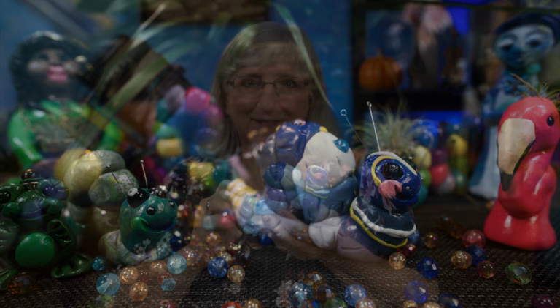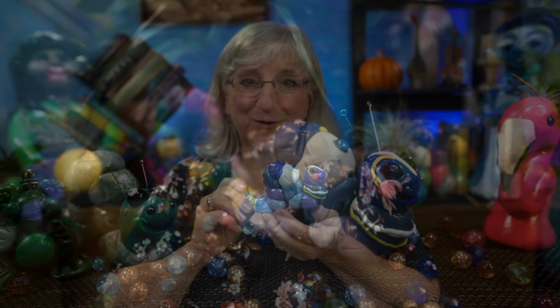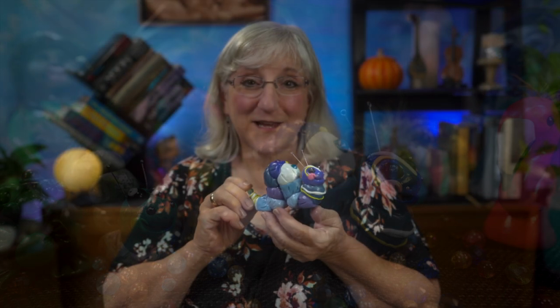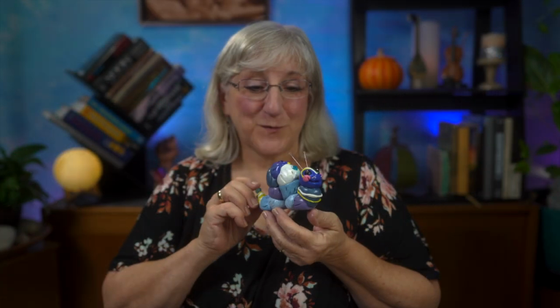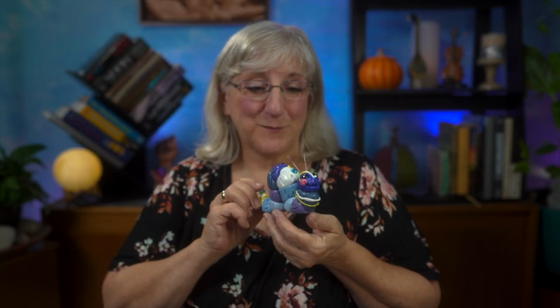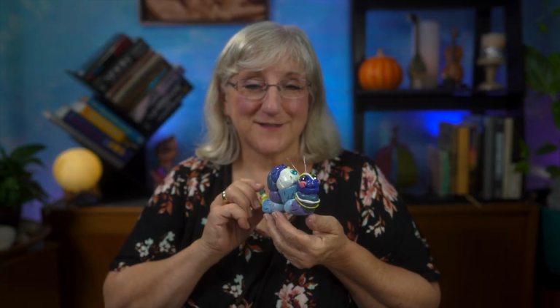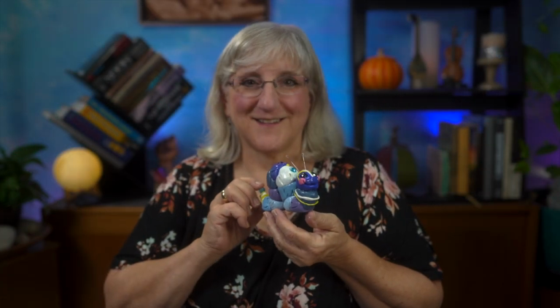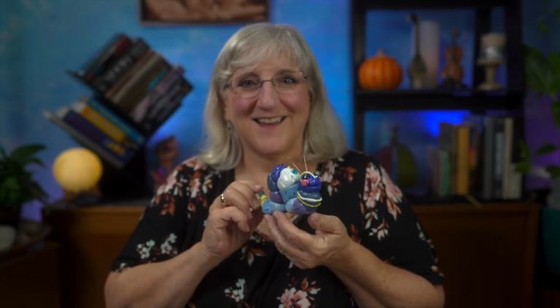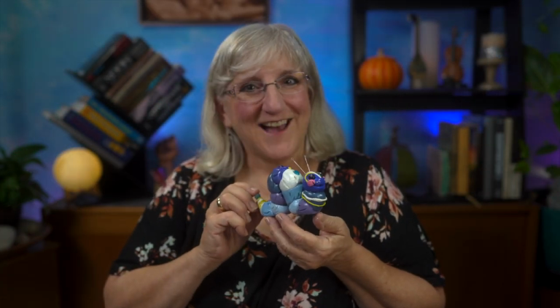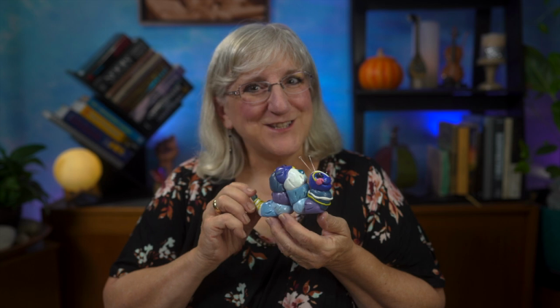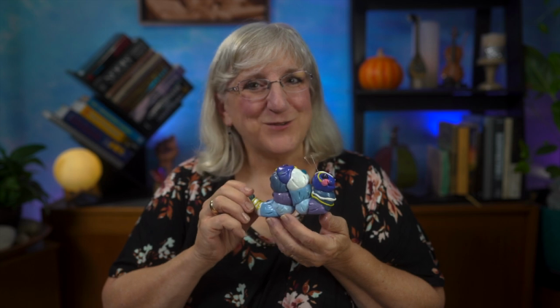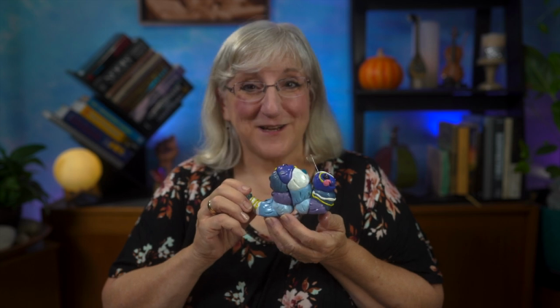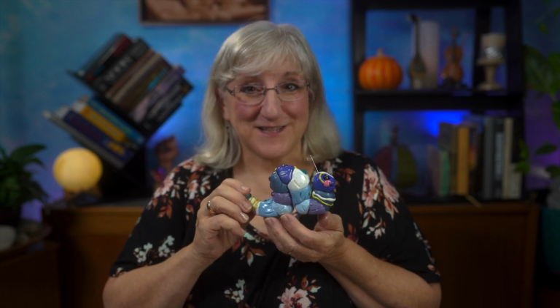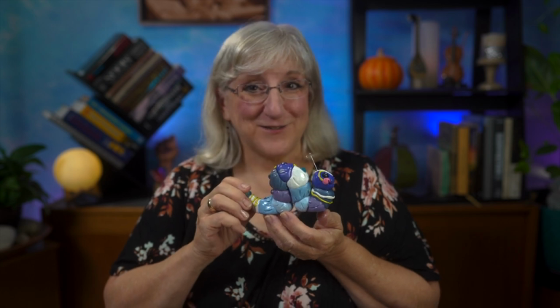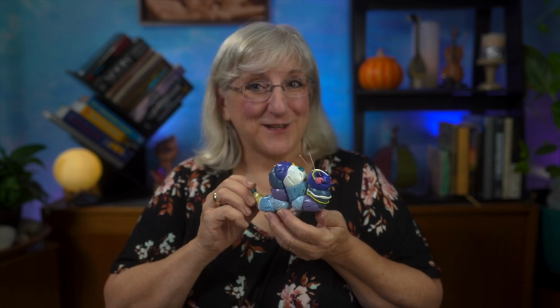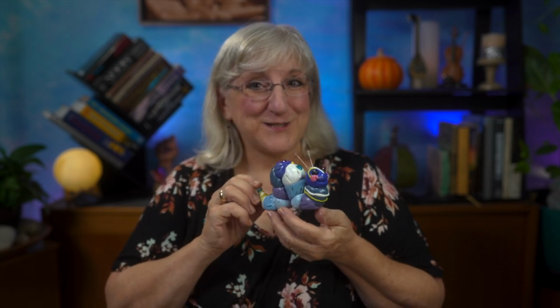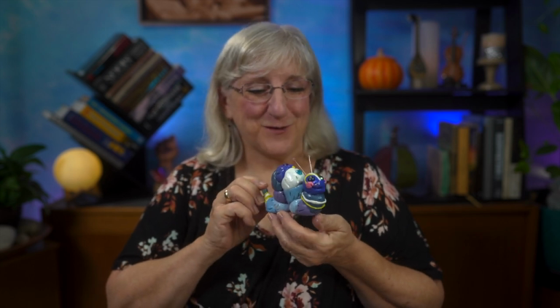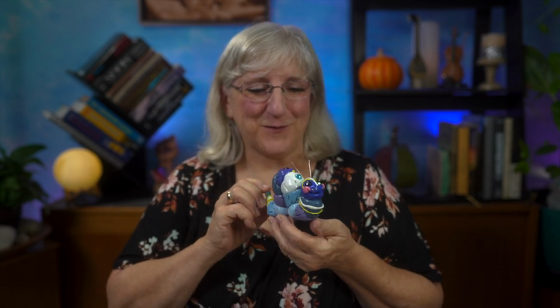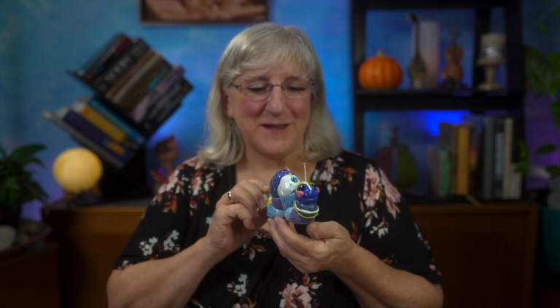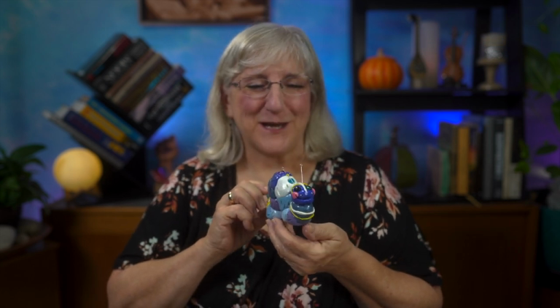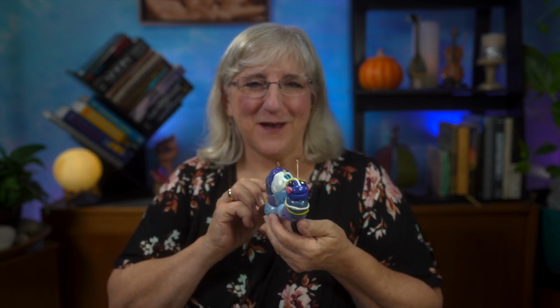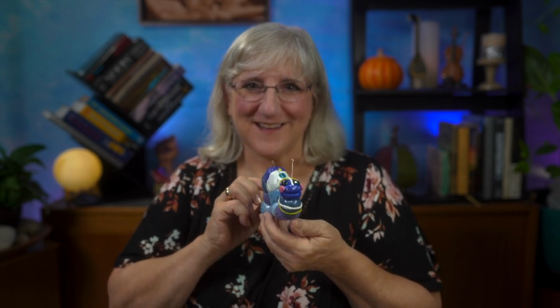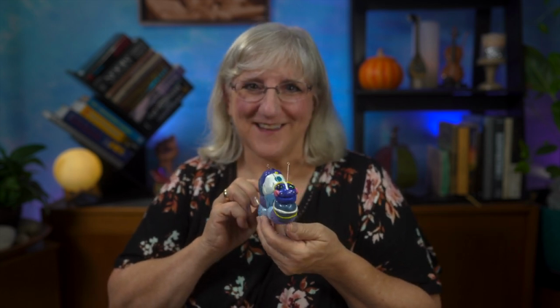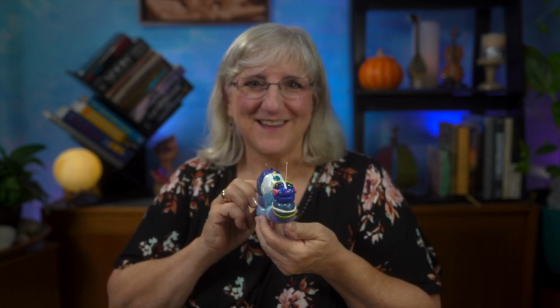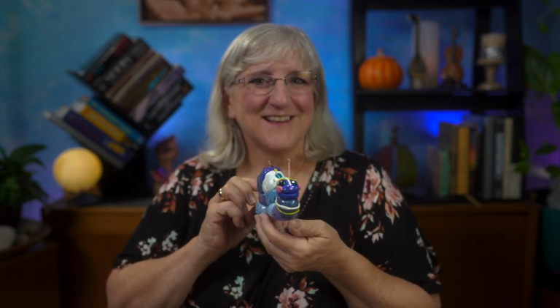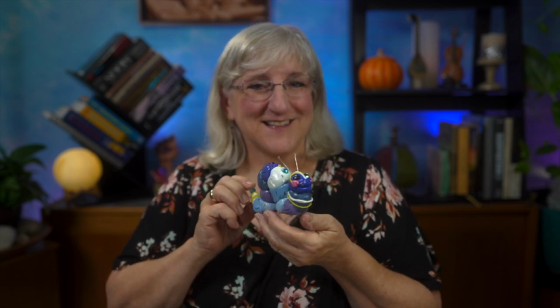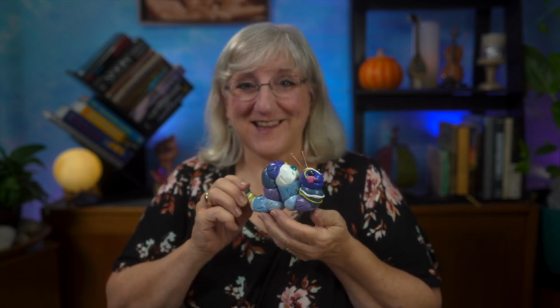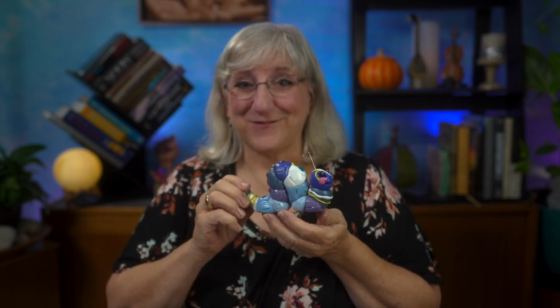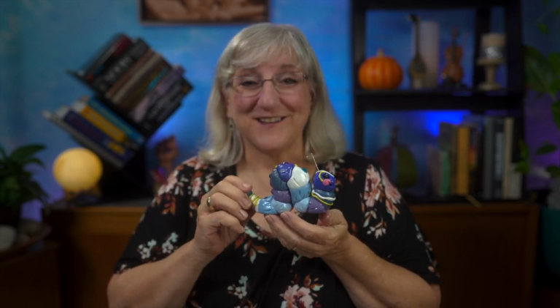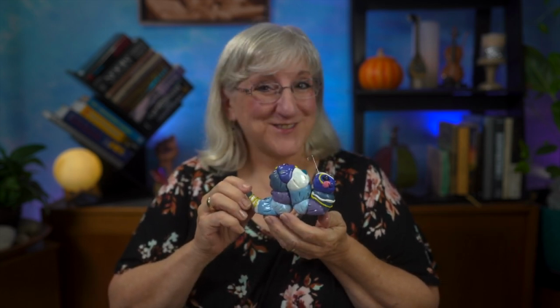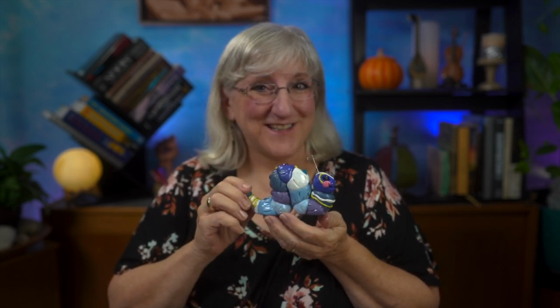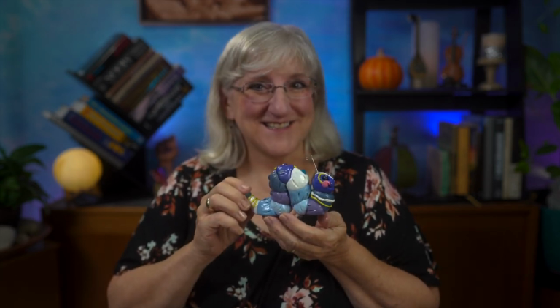Who likes worms? I do, when it's a cute little inchworm that we make out of poly clay. It's a lot of fun. Join us!